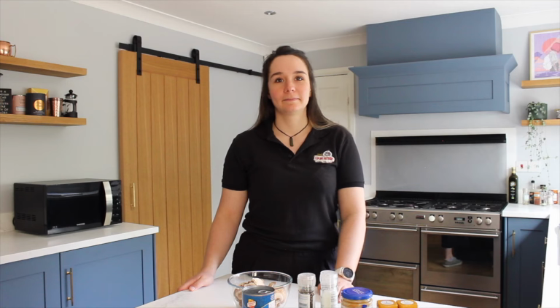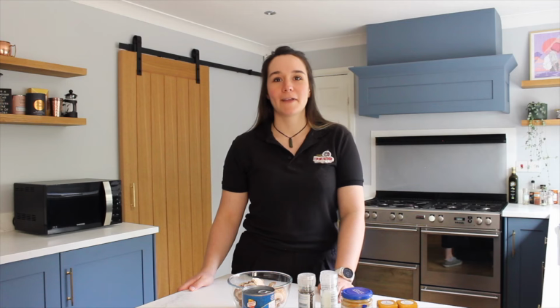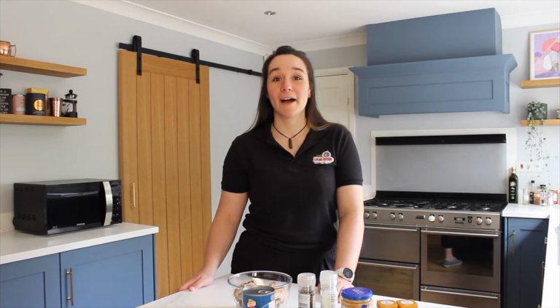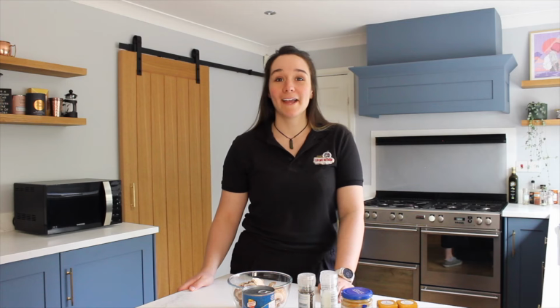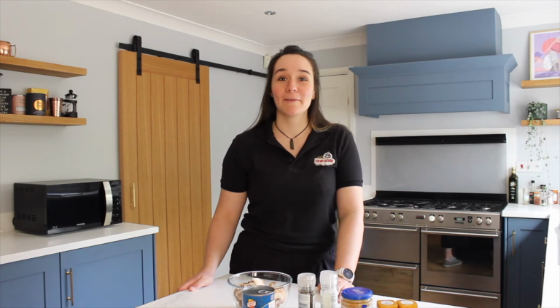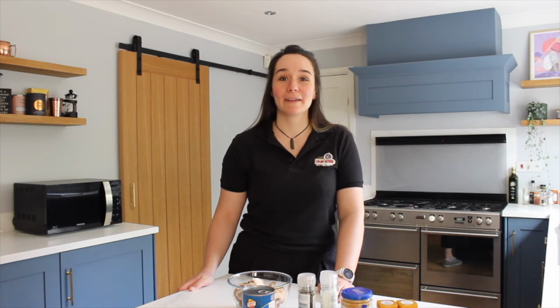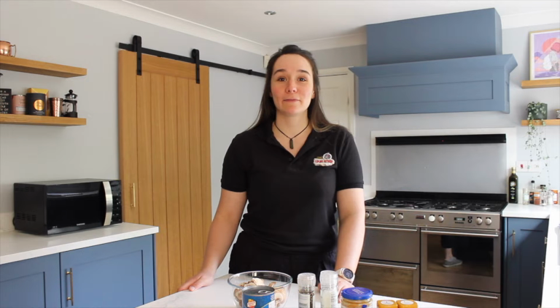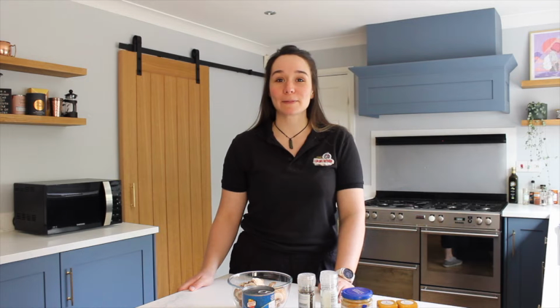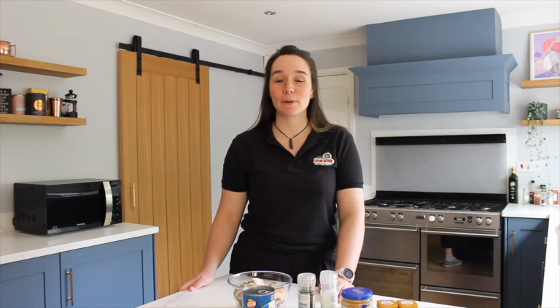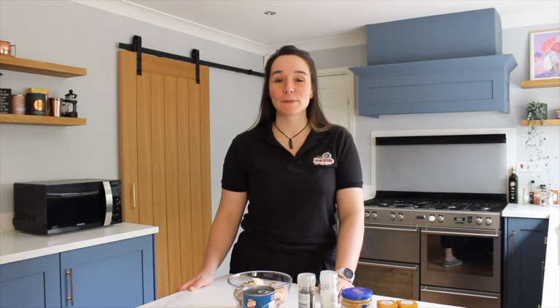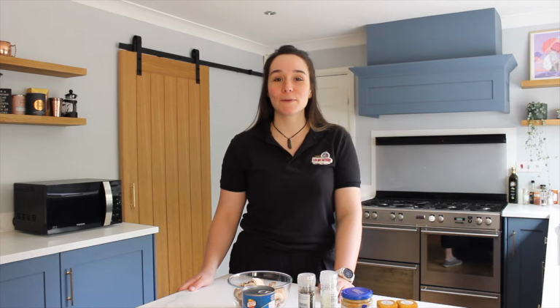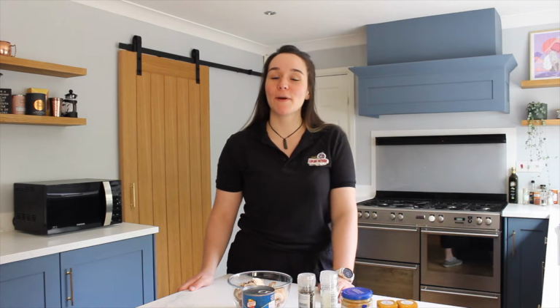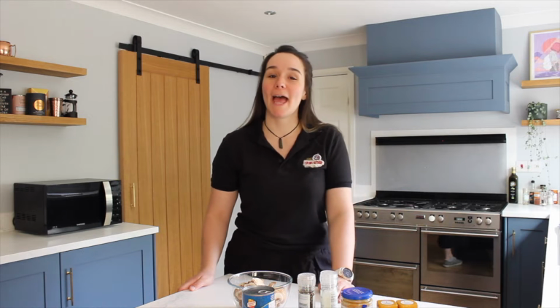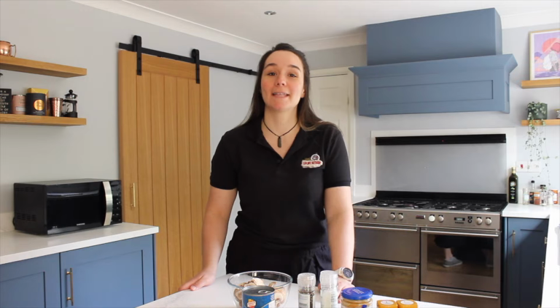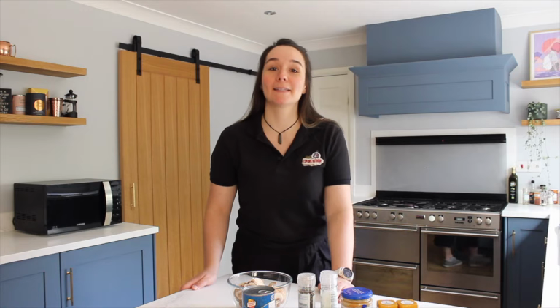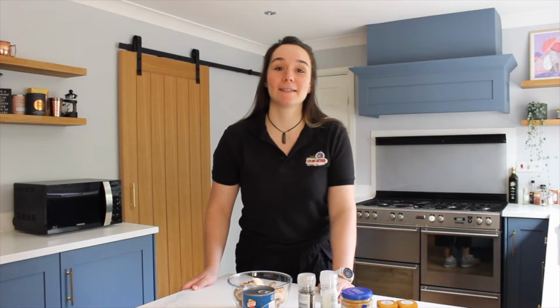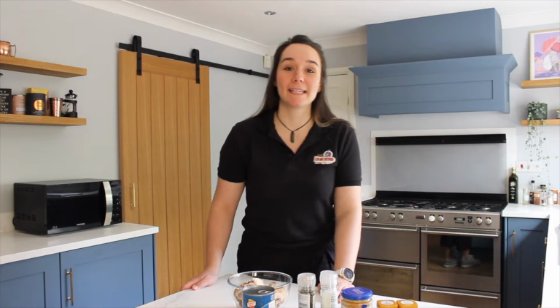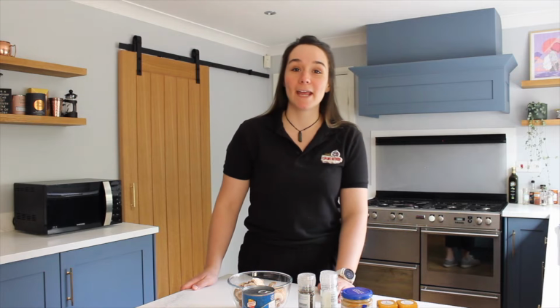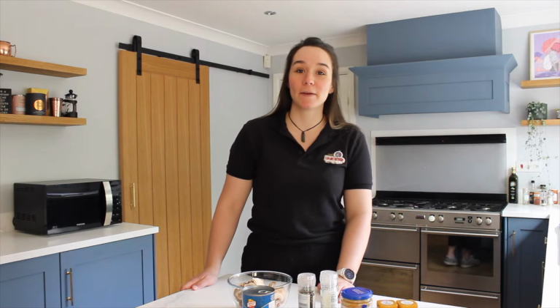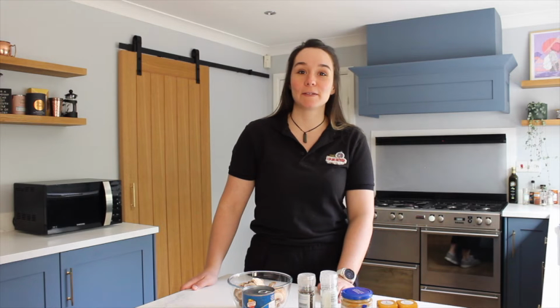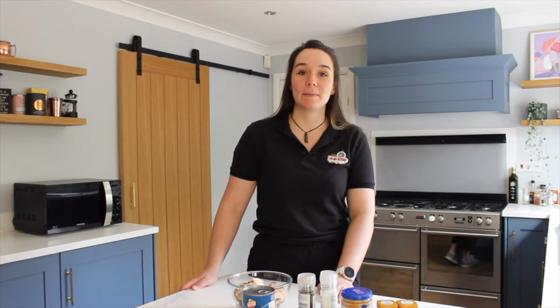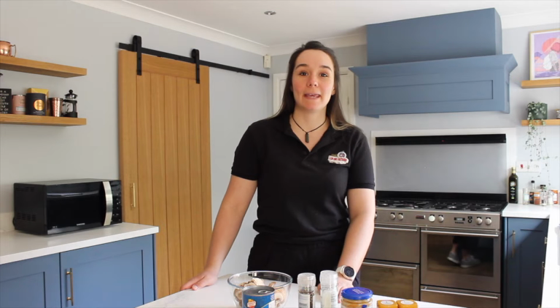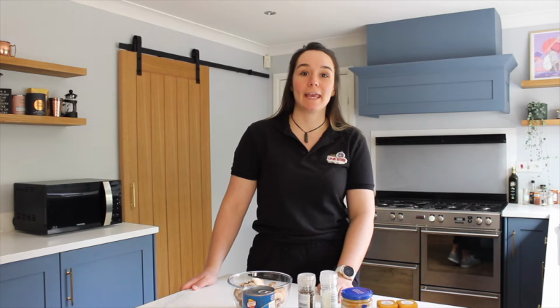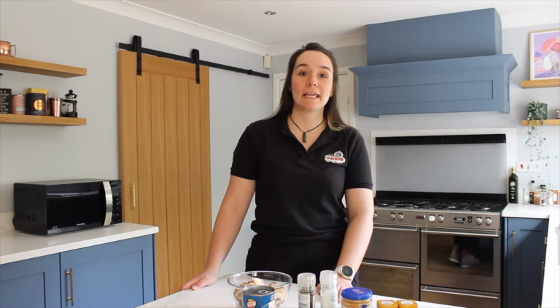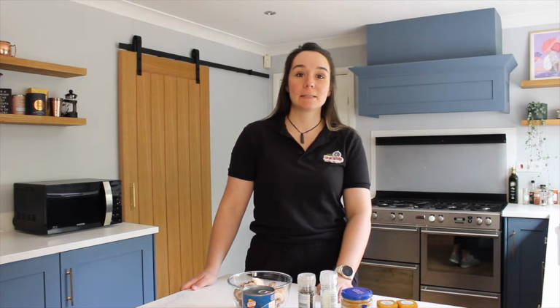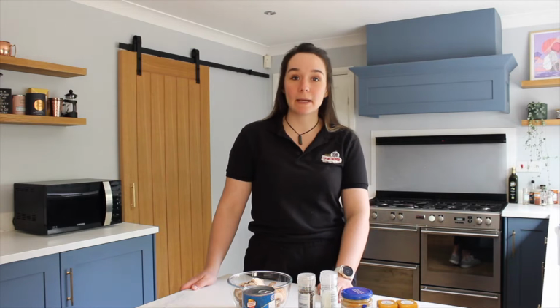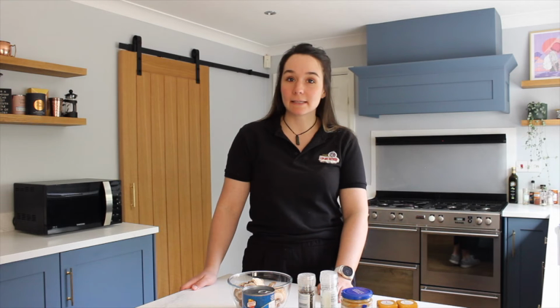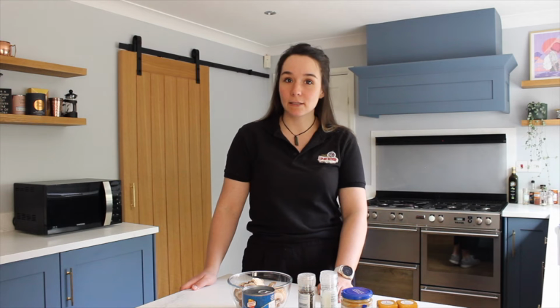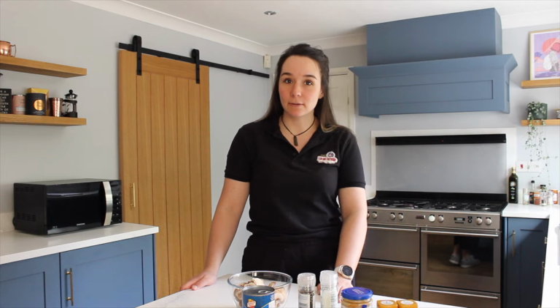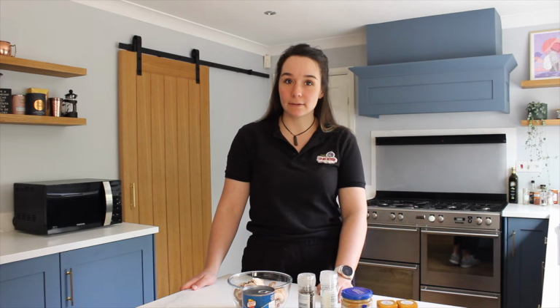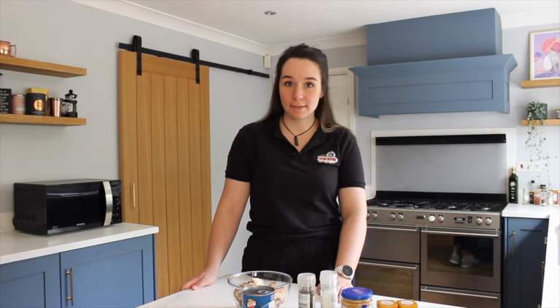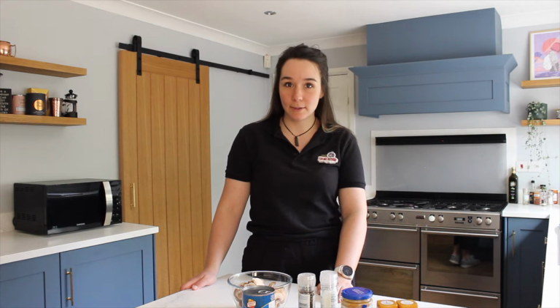Hi, I'm Megan from Explorer Updoor and today I'm going to be making a spiced noodle soup.